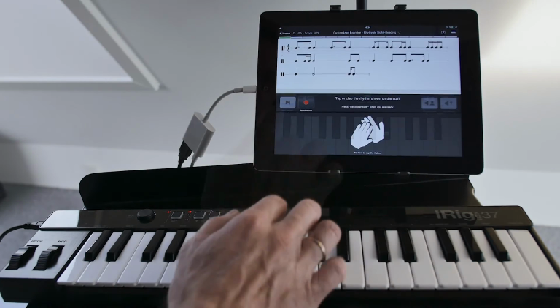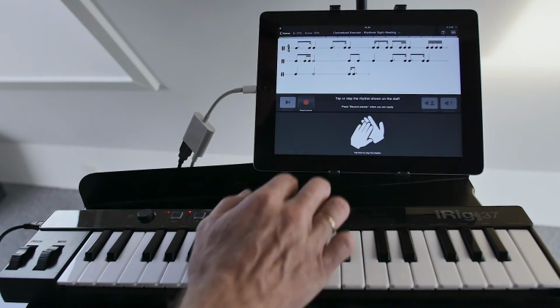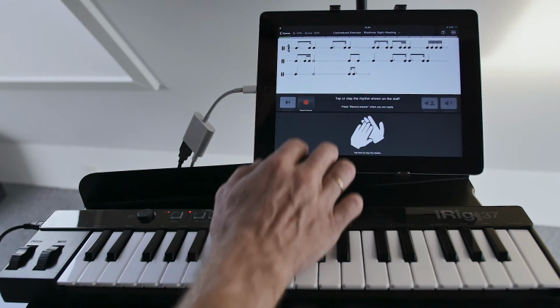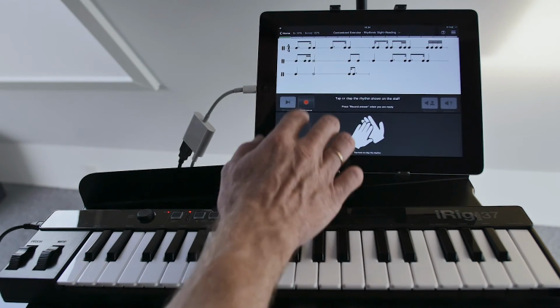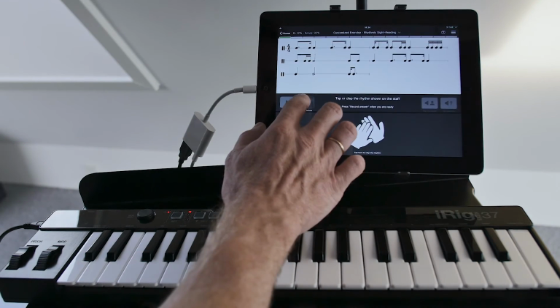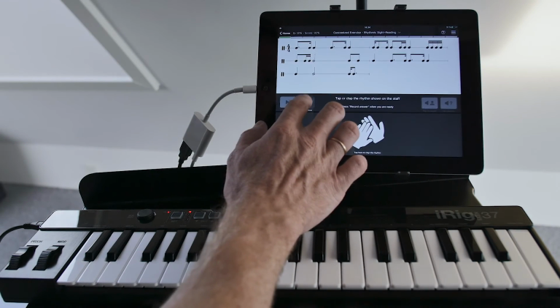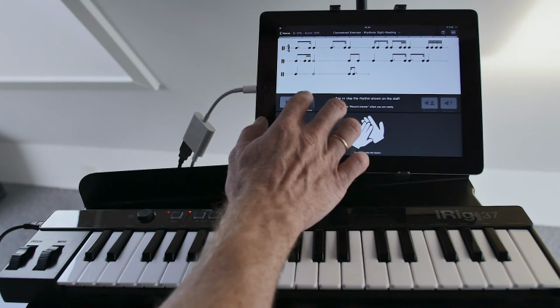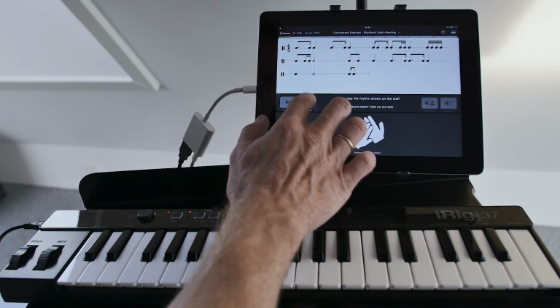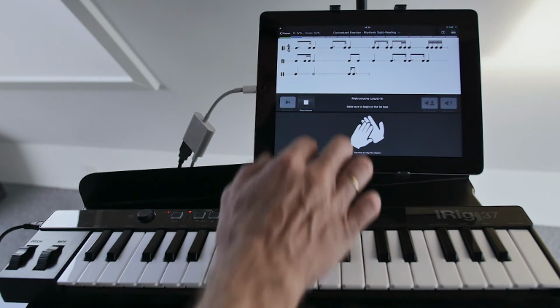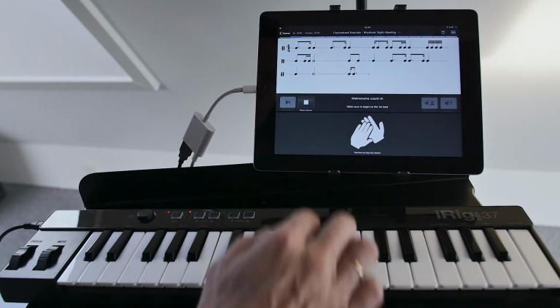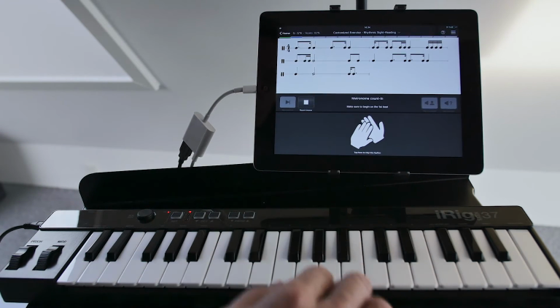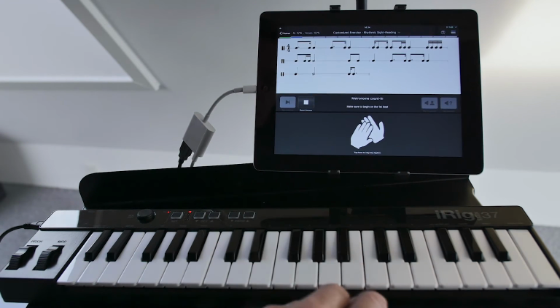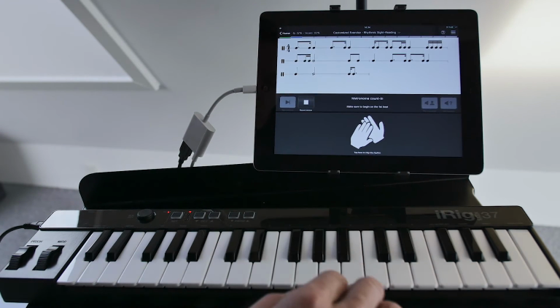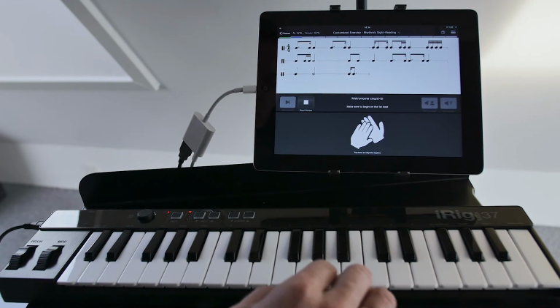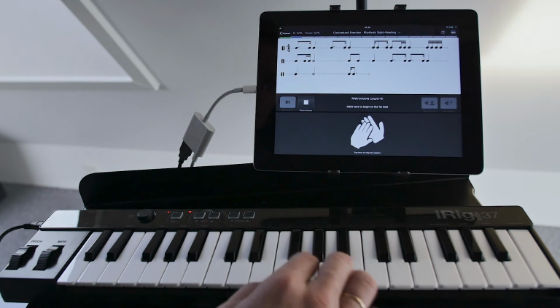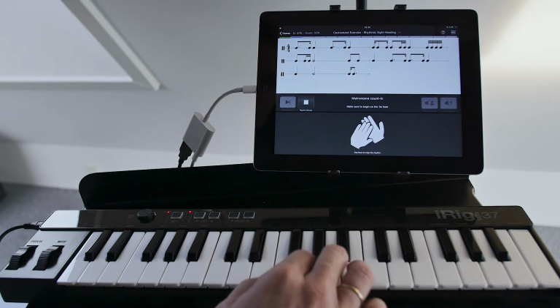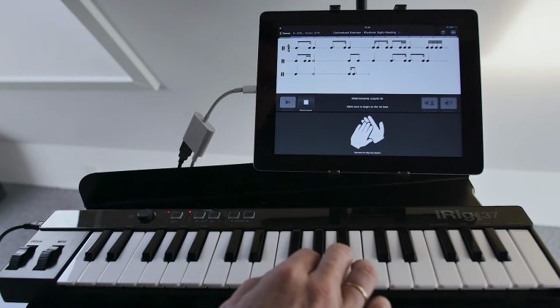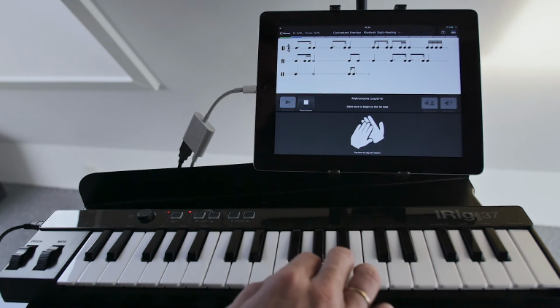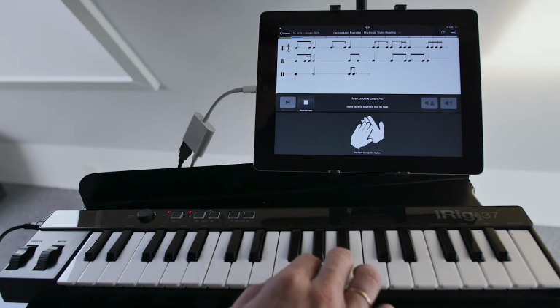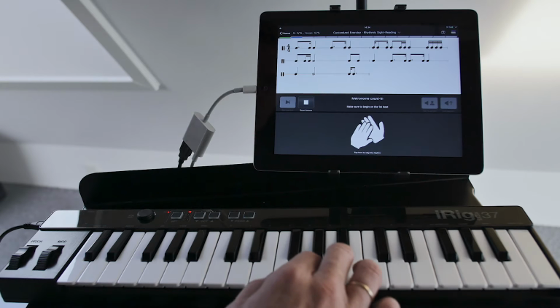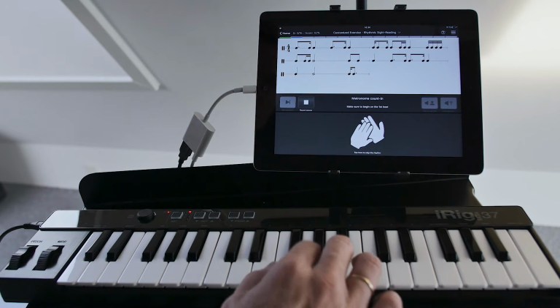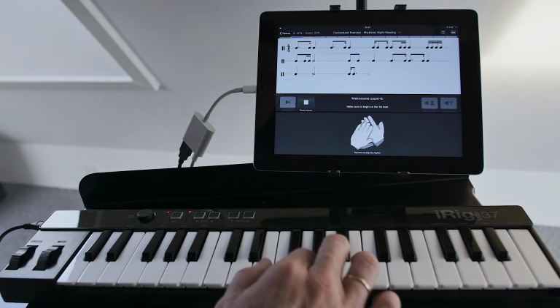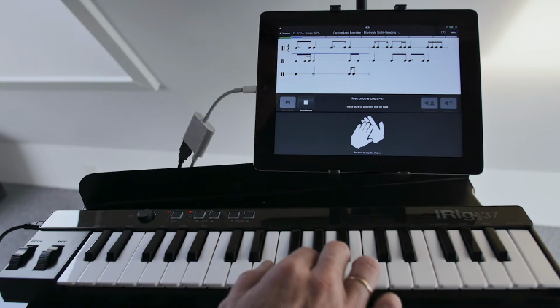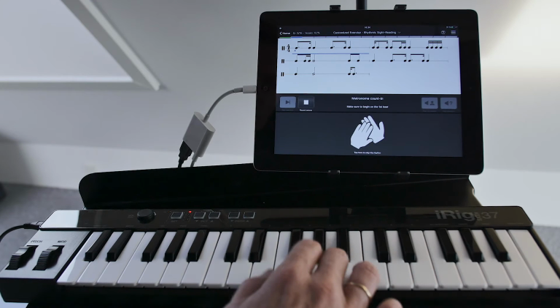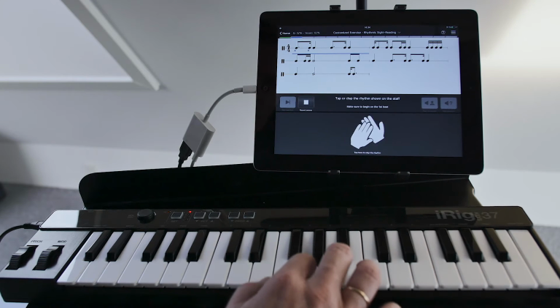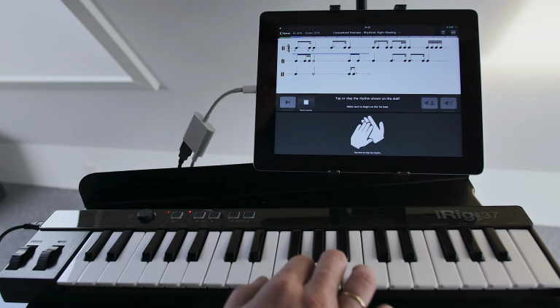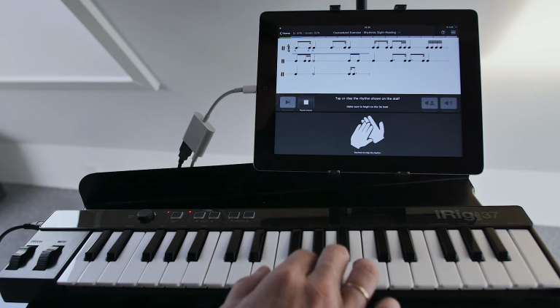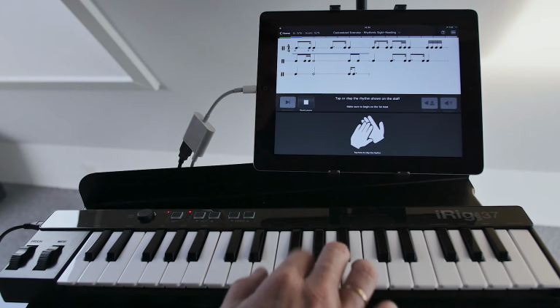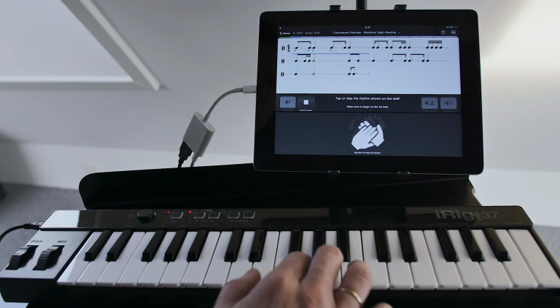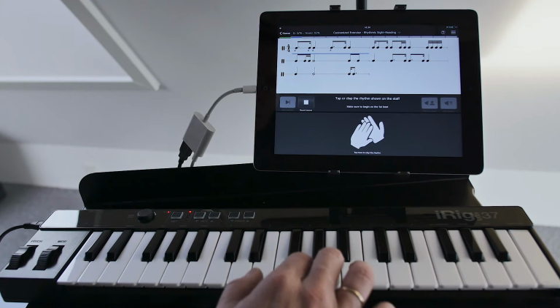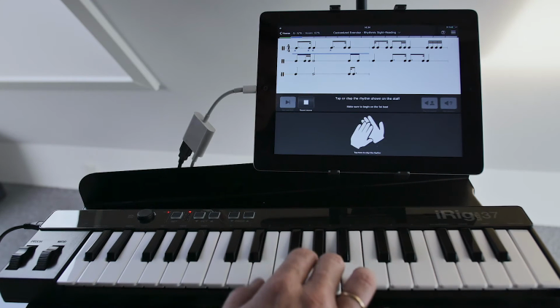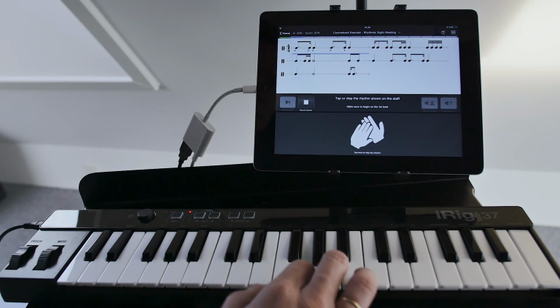In rhythm exercises, I can tap the rhythms by pressing any of the keys of the MIDI keyboard connected to my iPad.